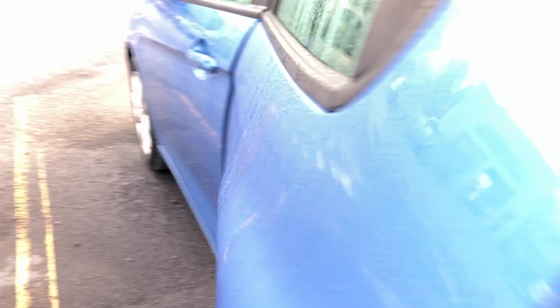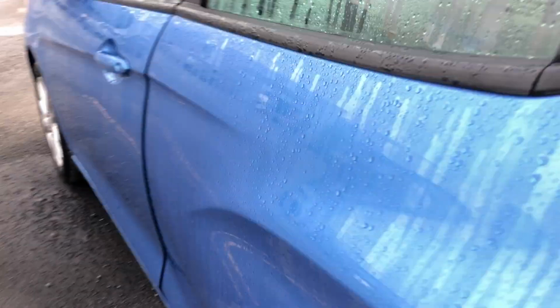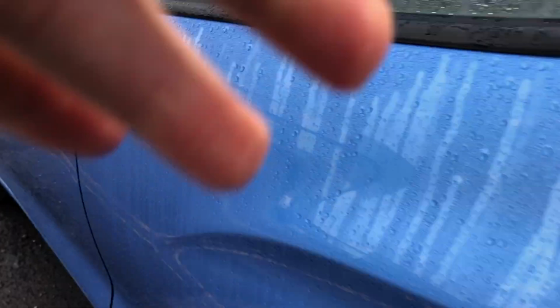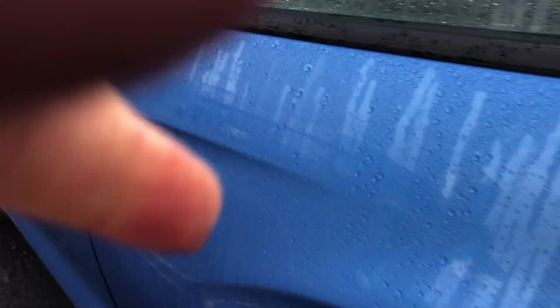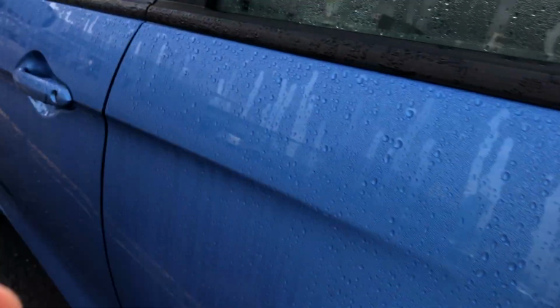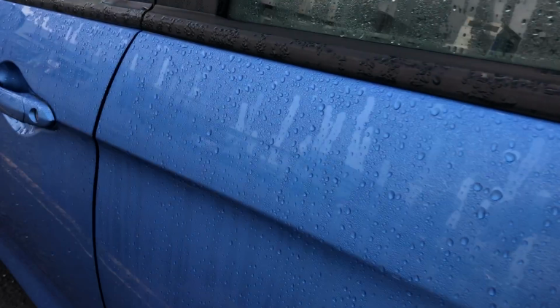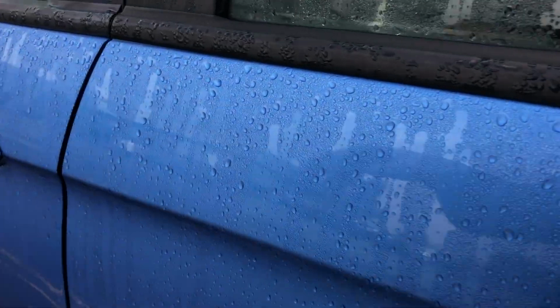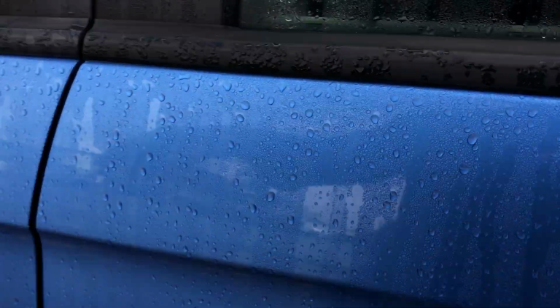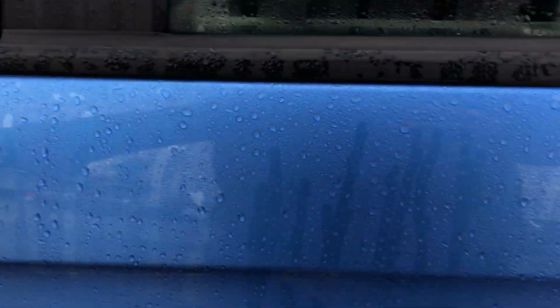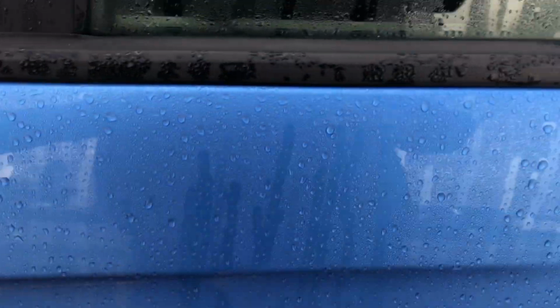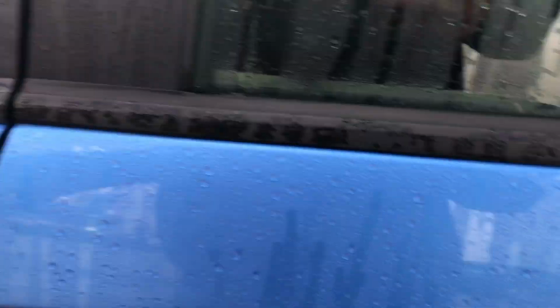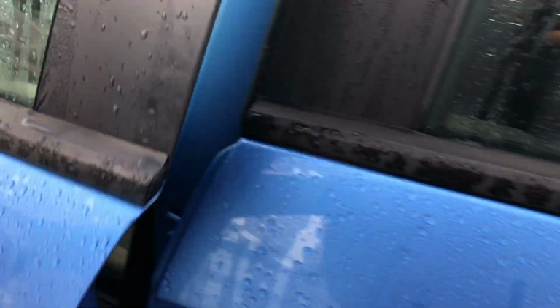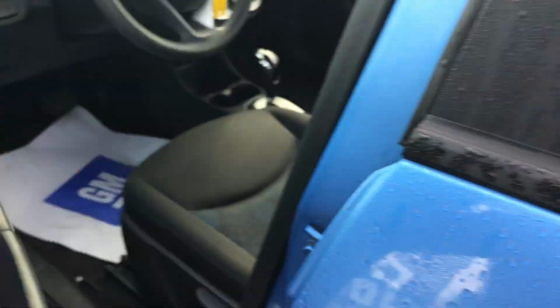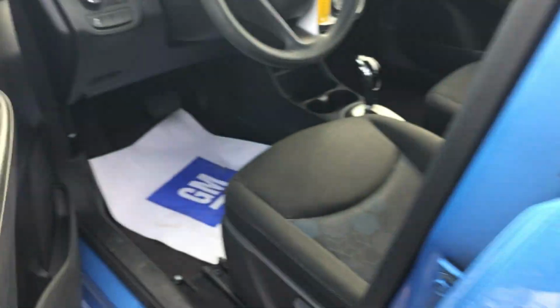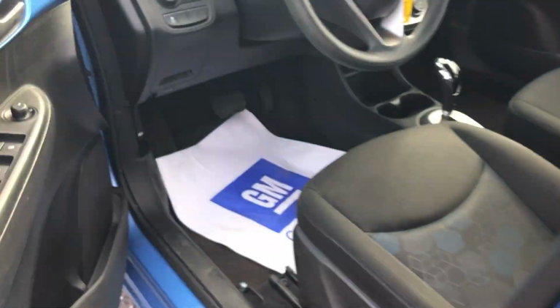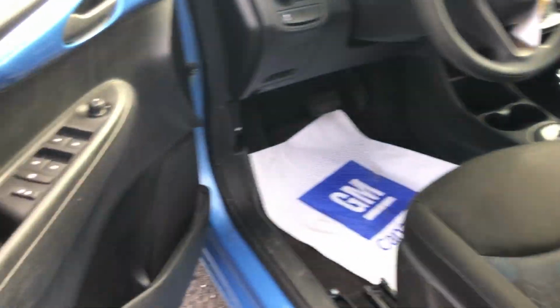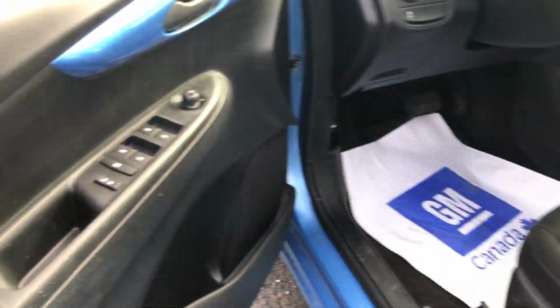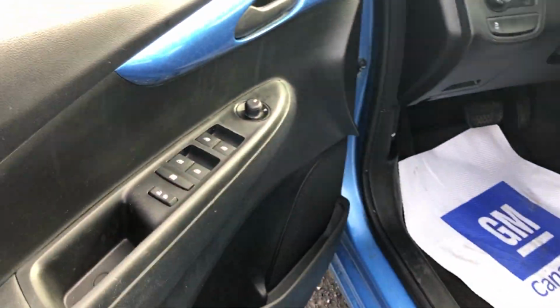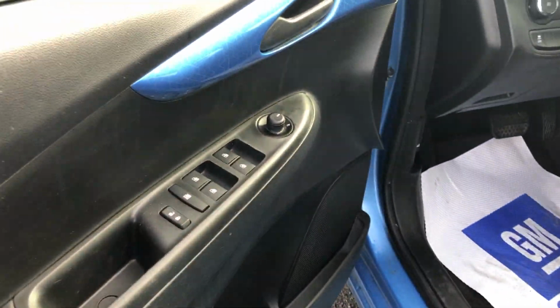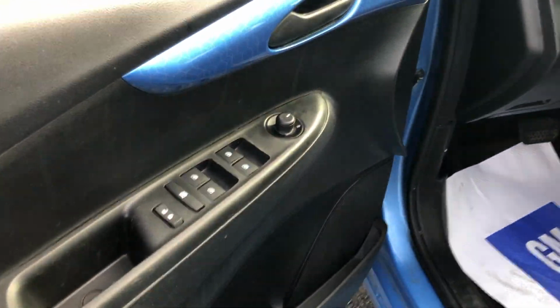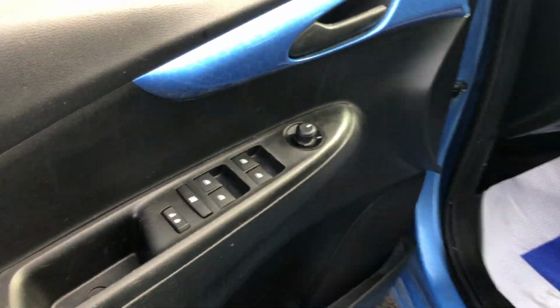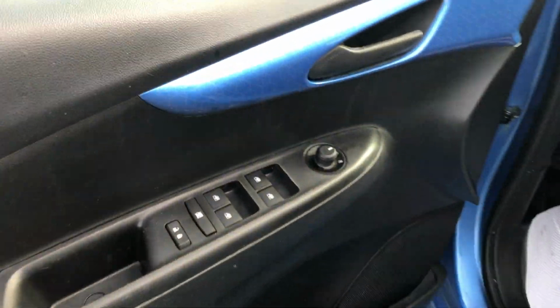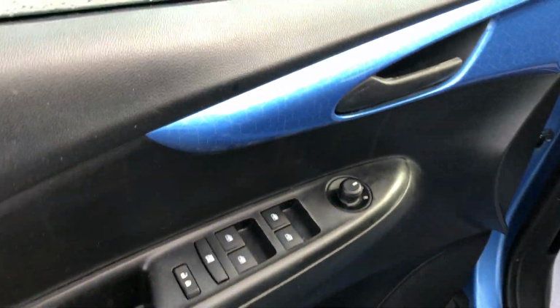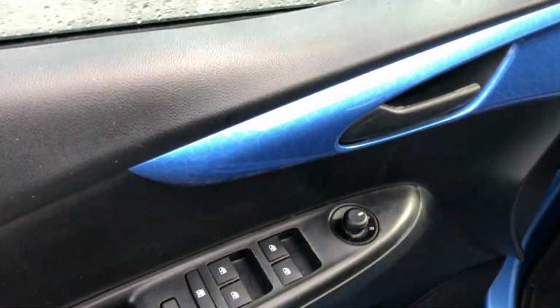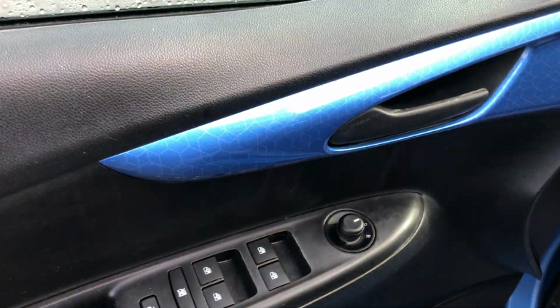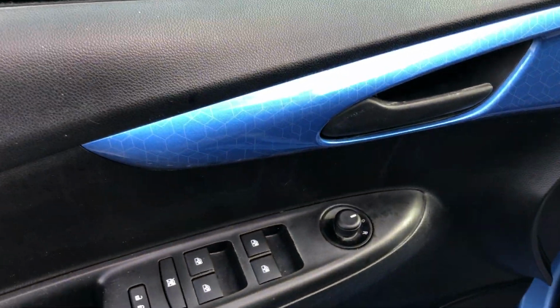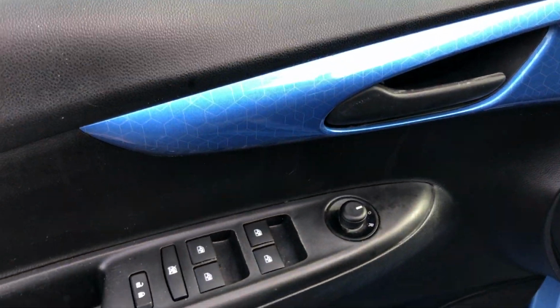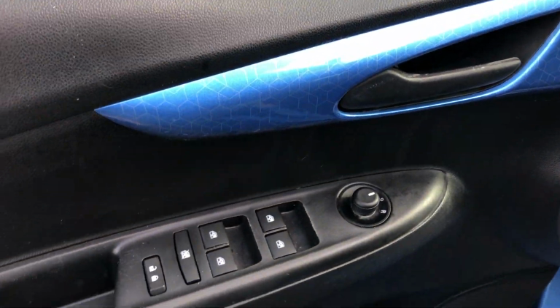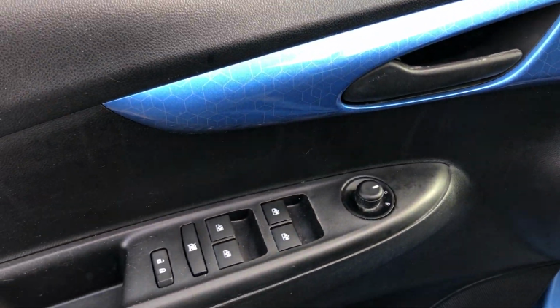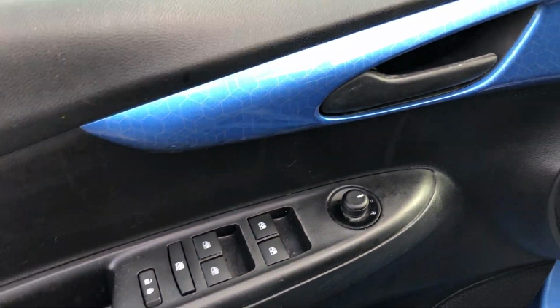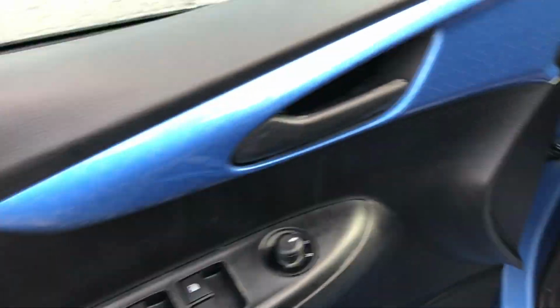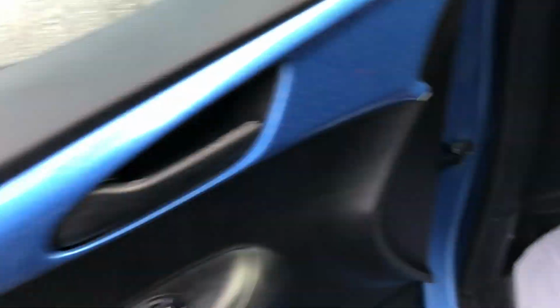Power windows for the rear passengers as well. On the driver's door, we got power windows, power locks, and power mirrors.